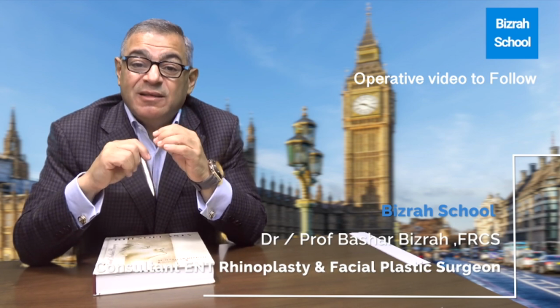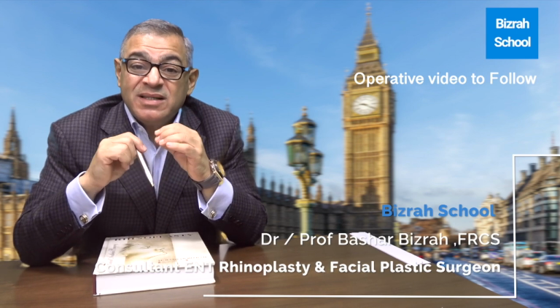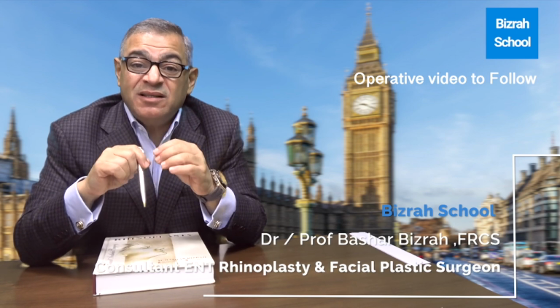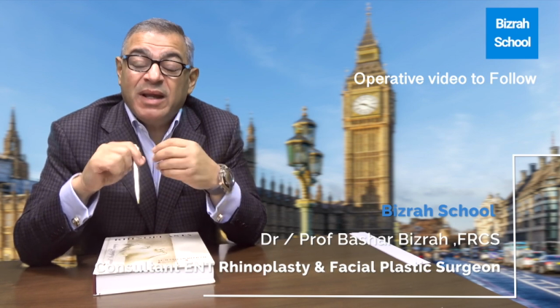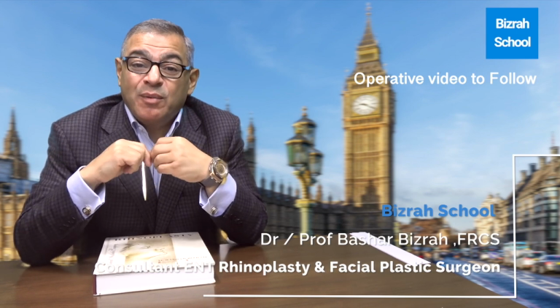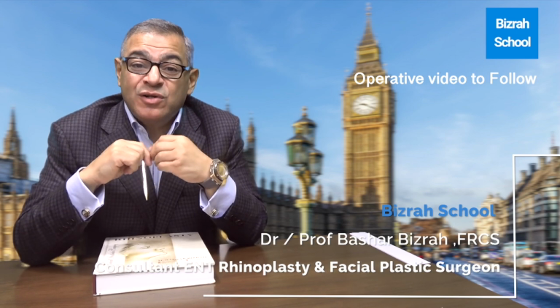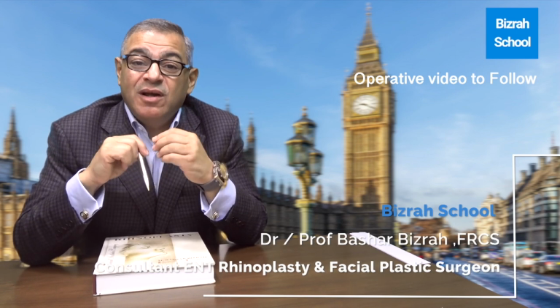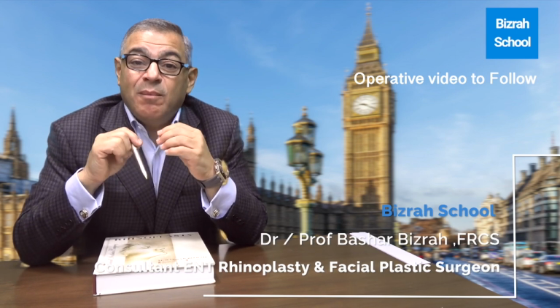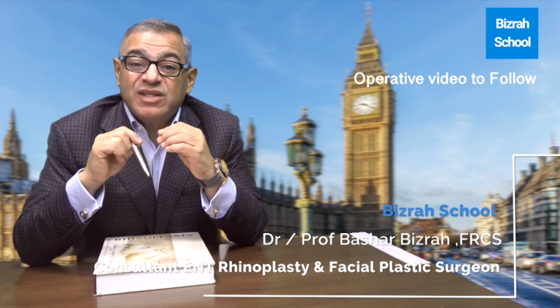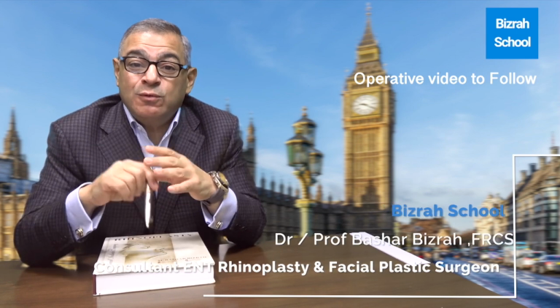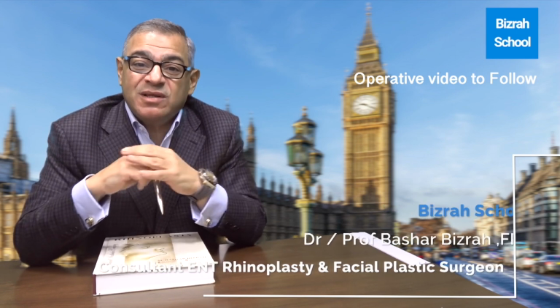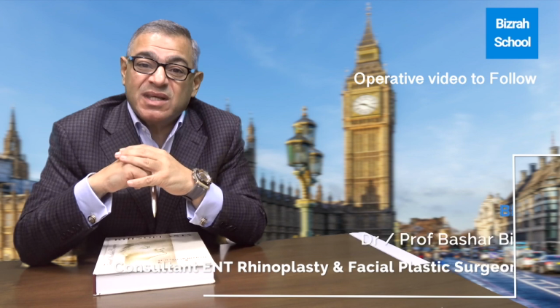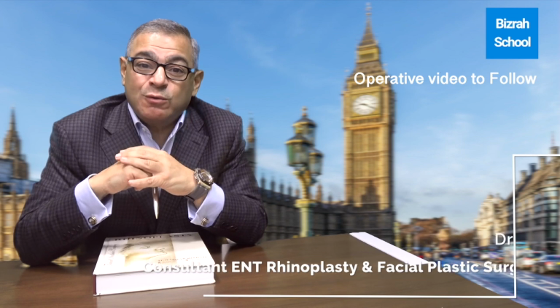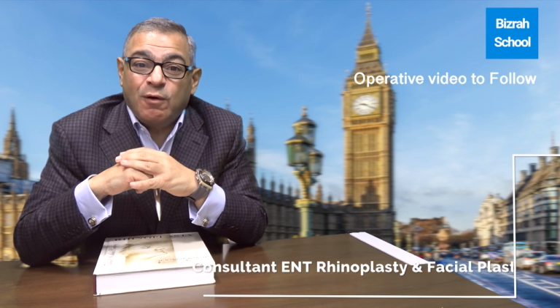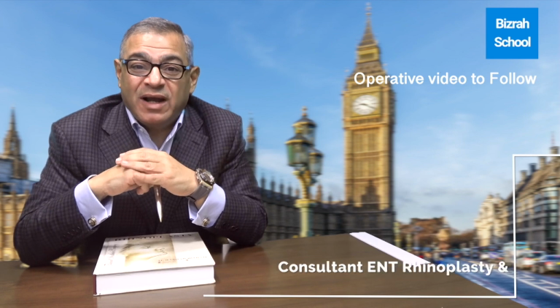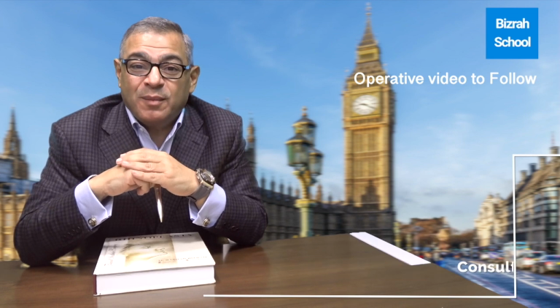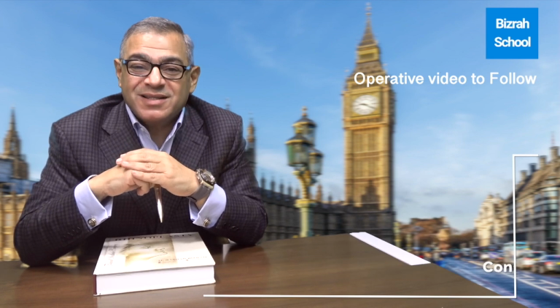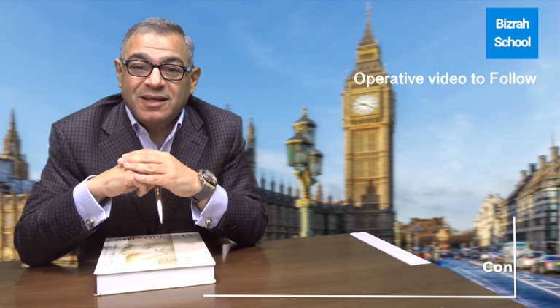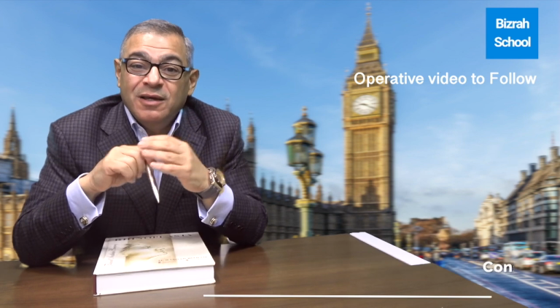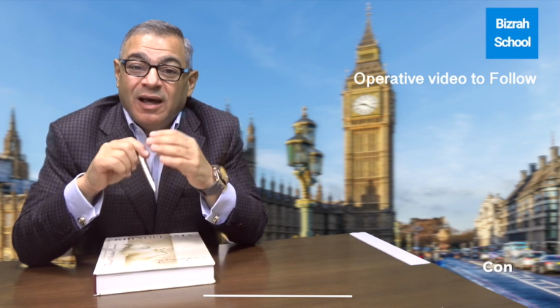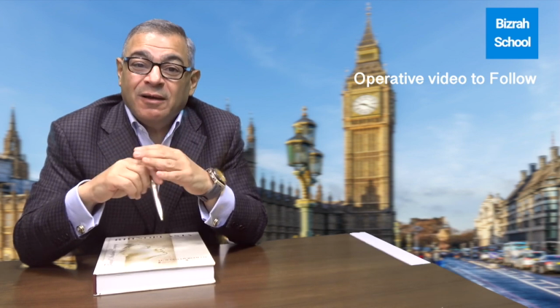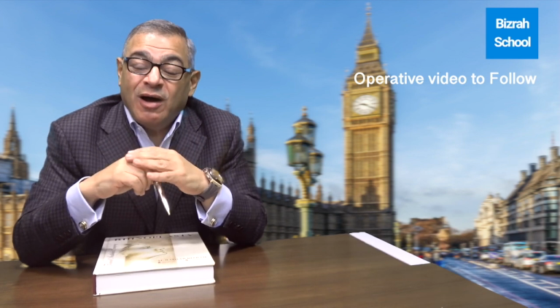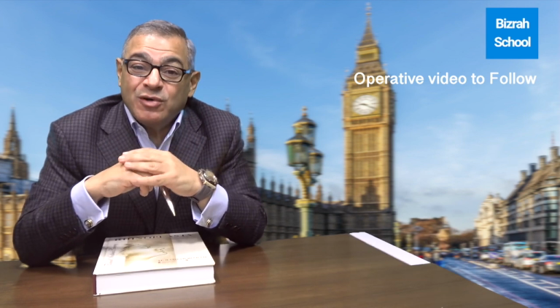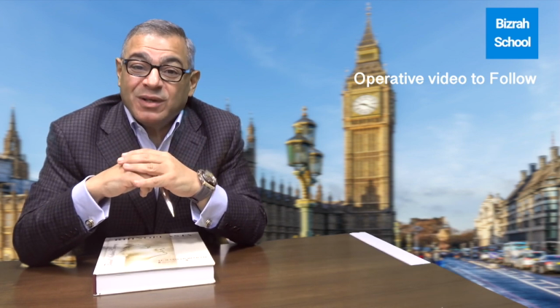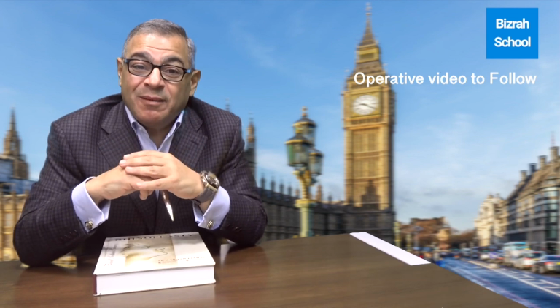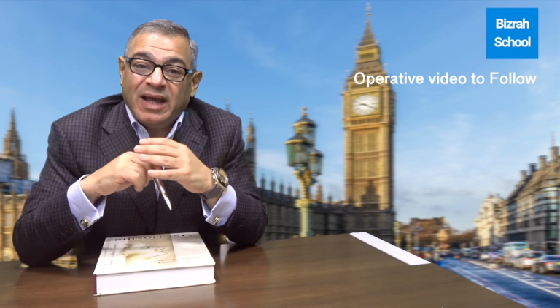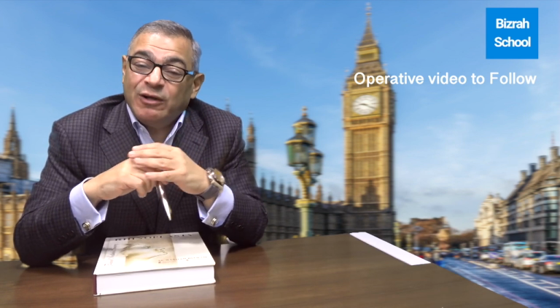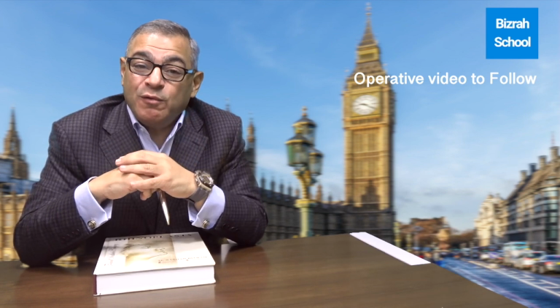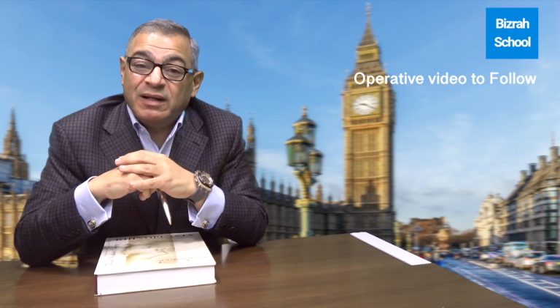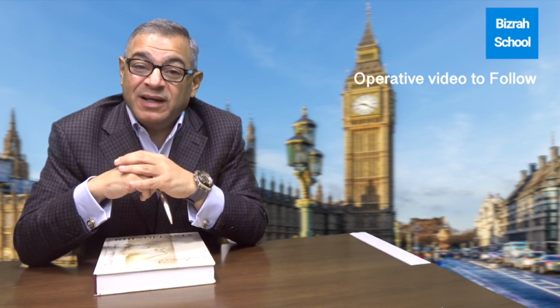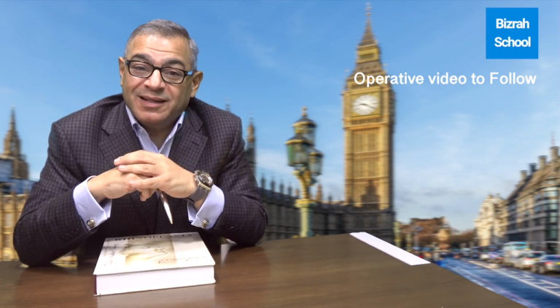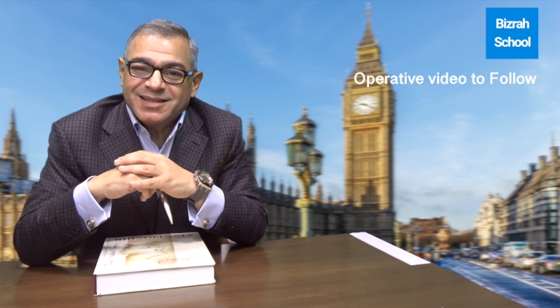At present, my approach, my school — the Bizra school of rhinoplasty. You are most welcome and I hope you find it very interesting.